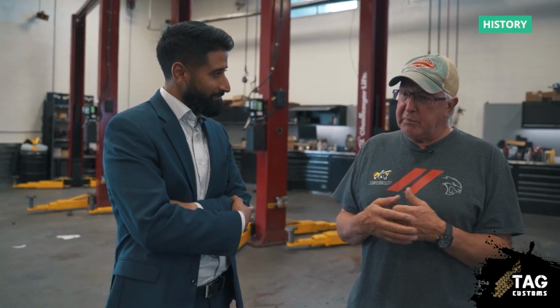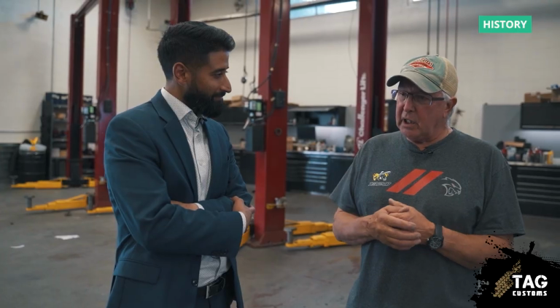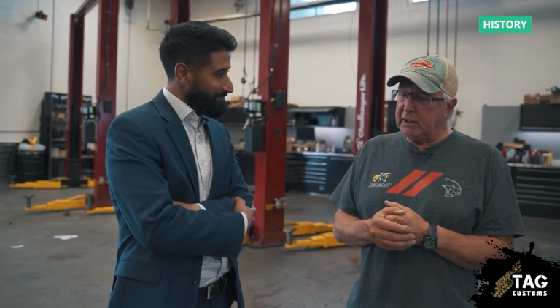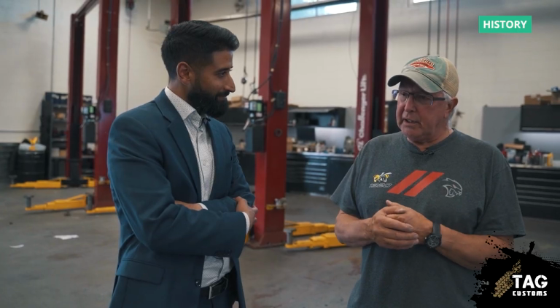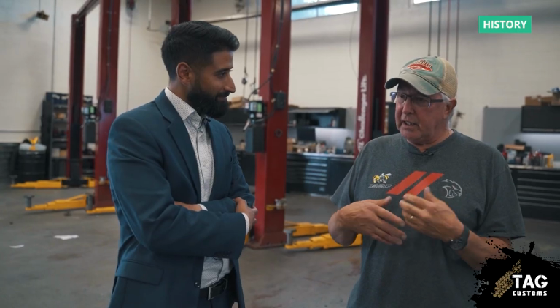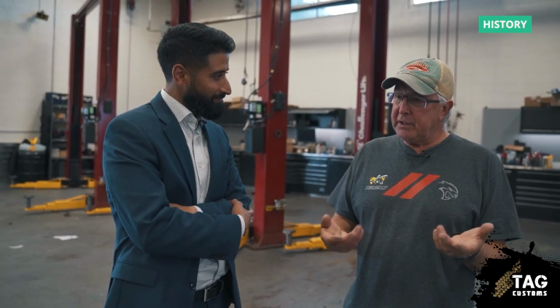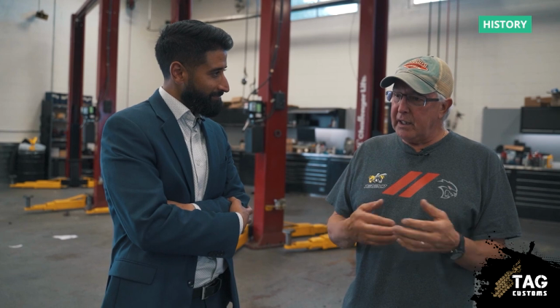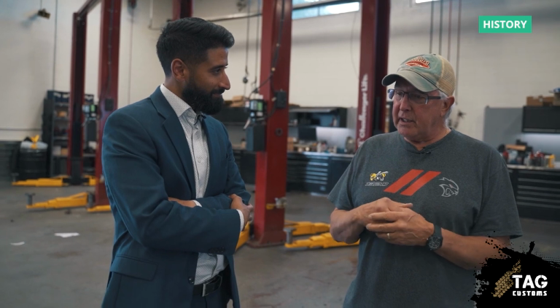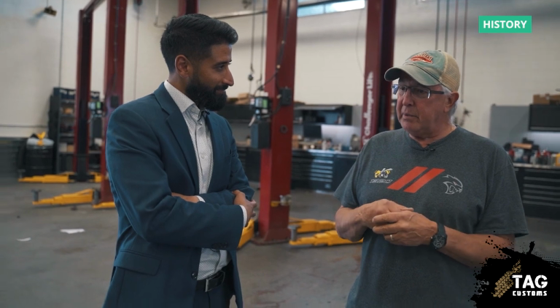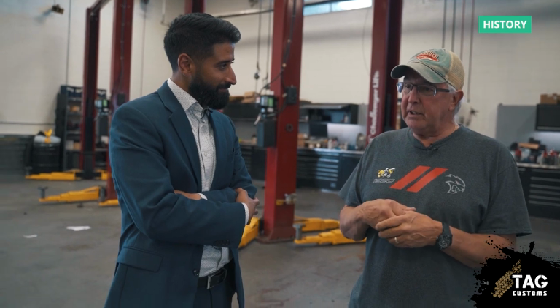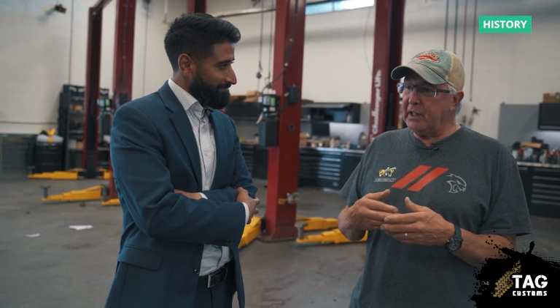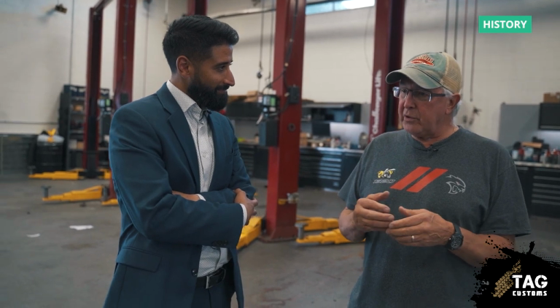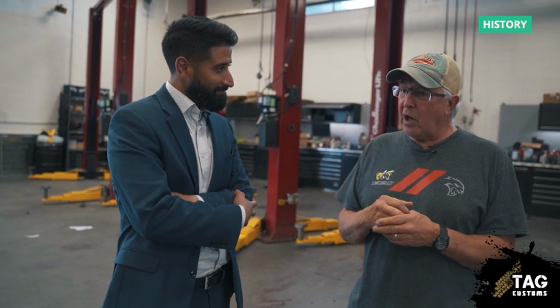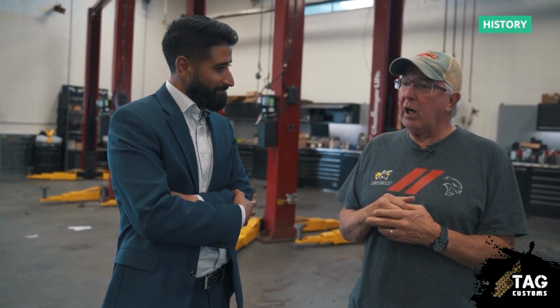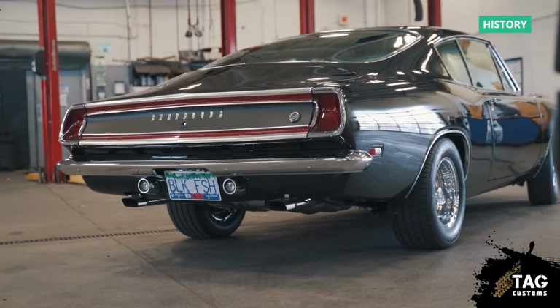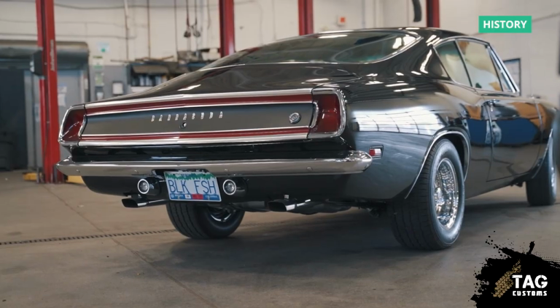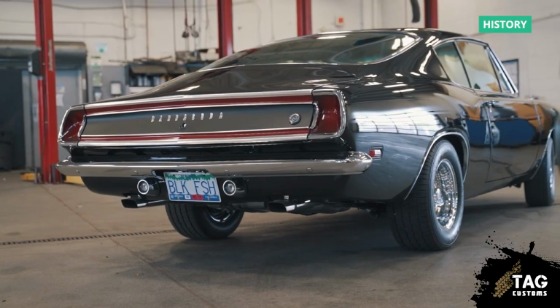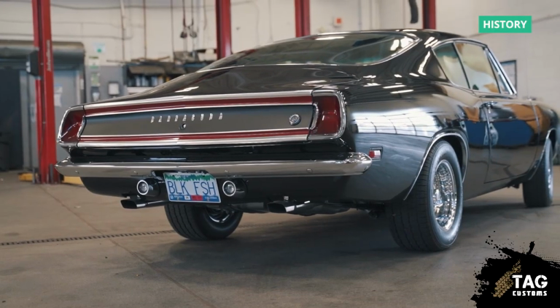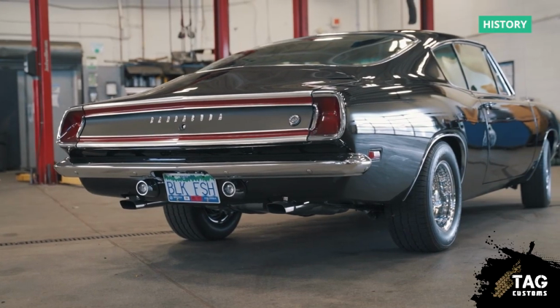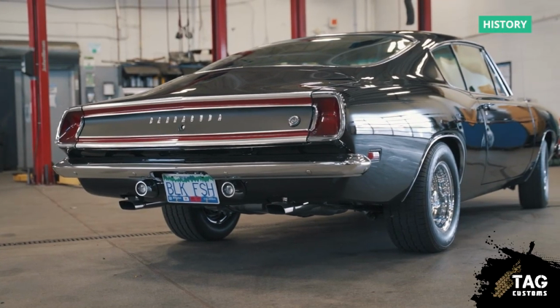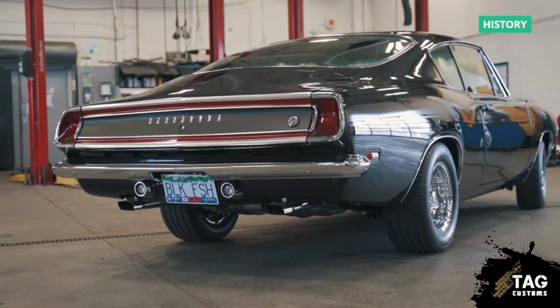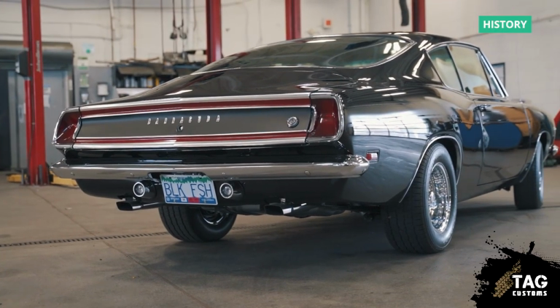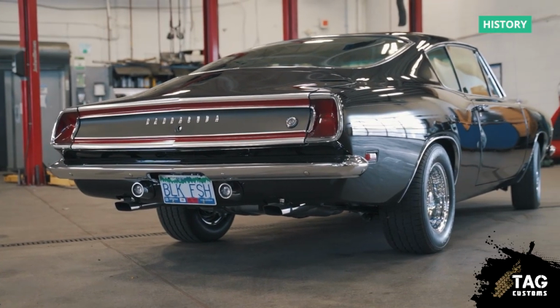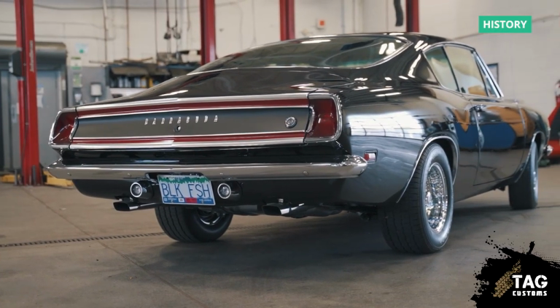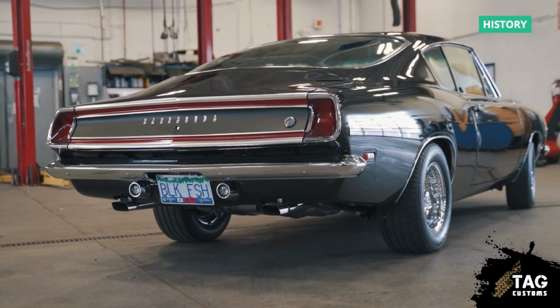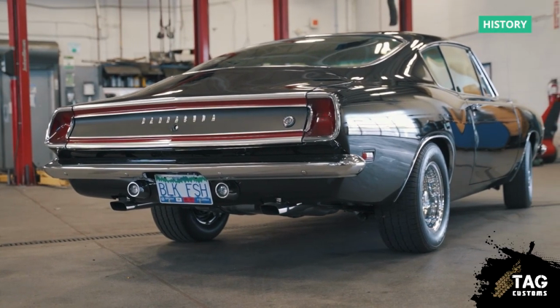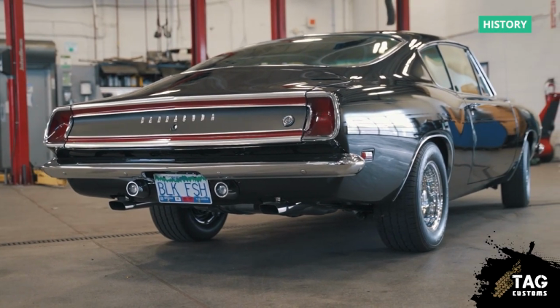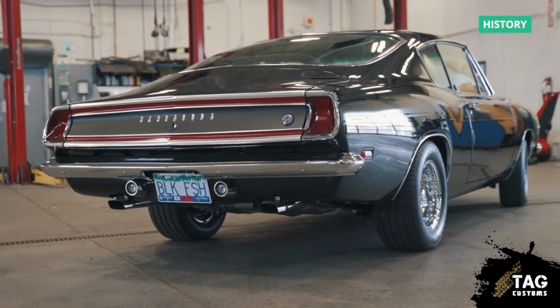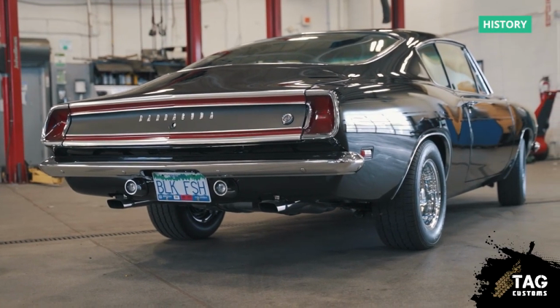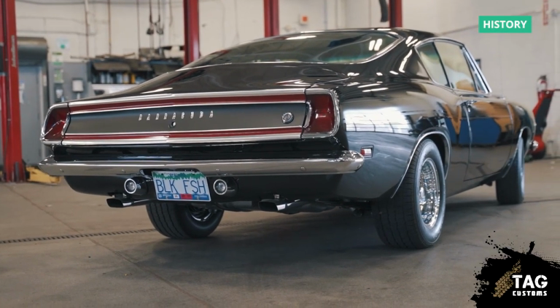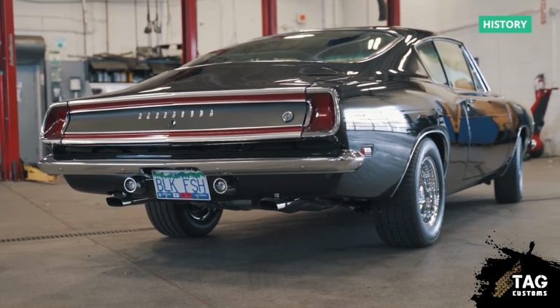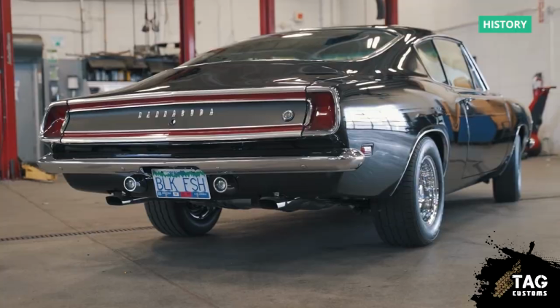He bought it and I ended up building another car, a 1970 Duster. It turned out really, really nice, but I missed my Cuda.